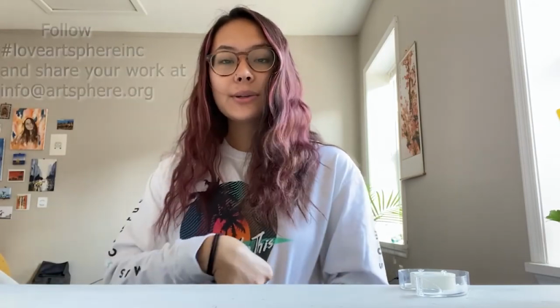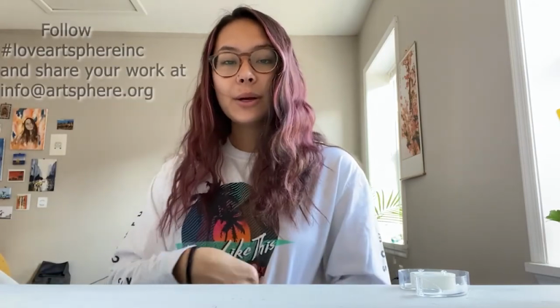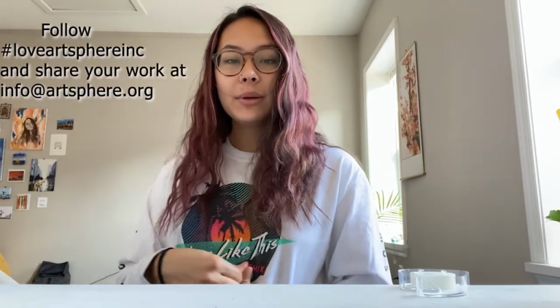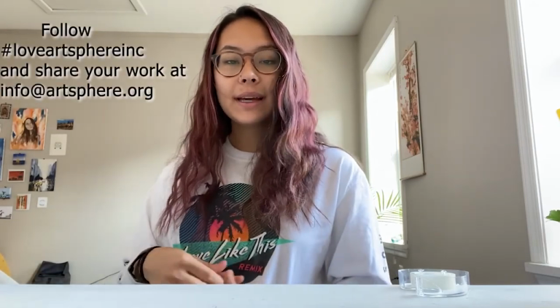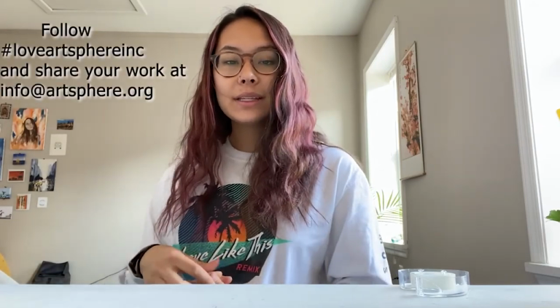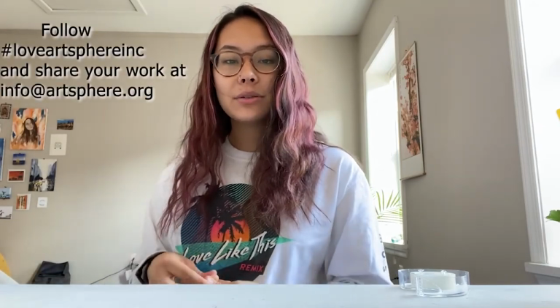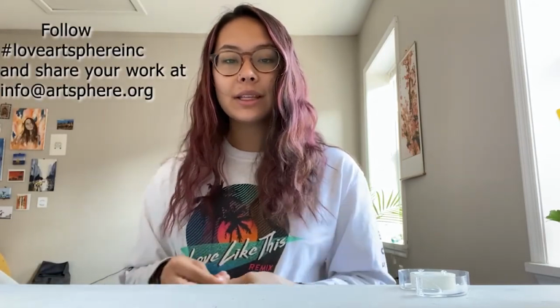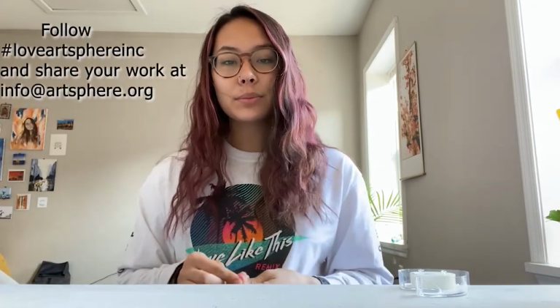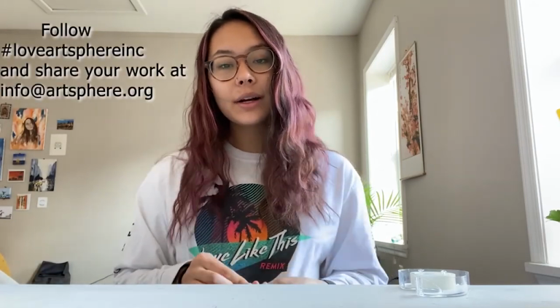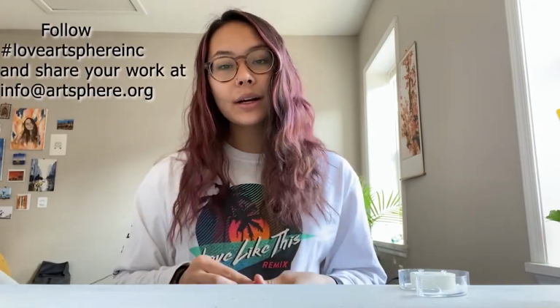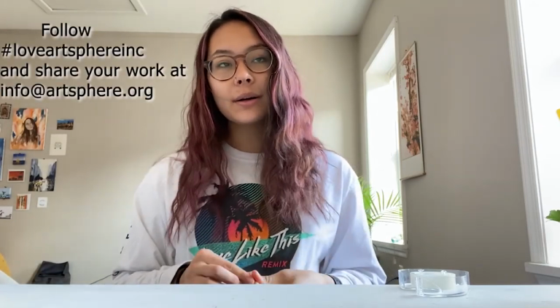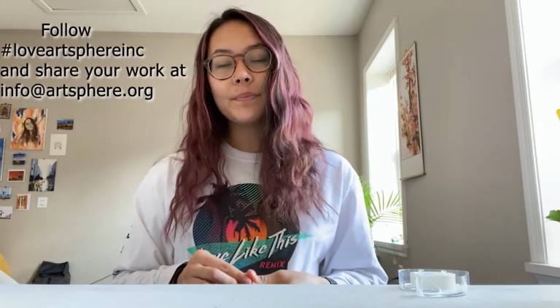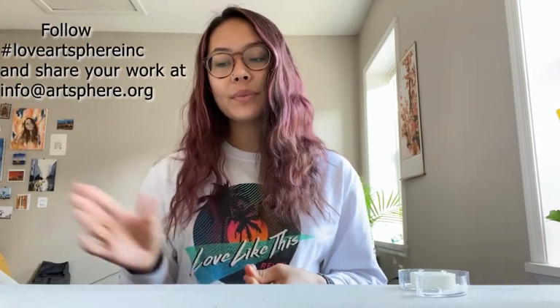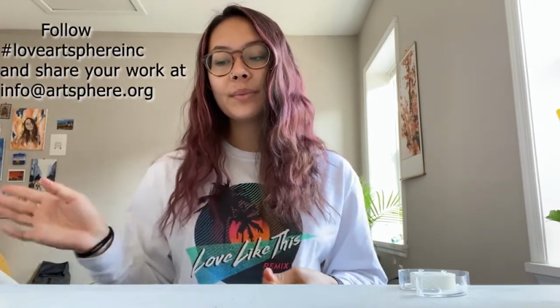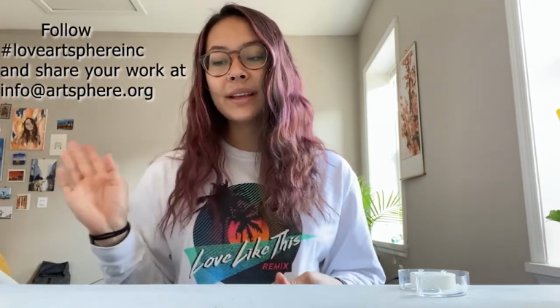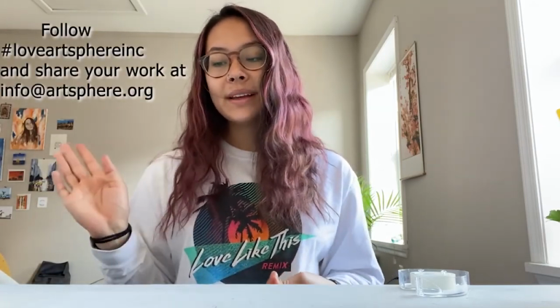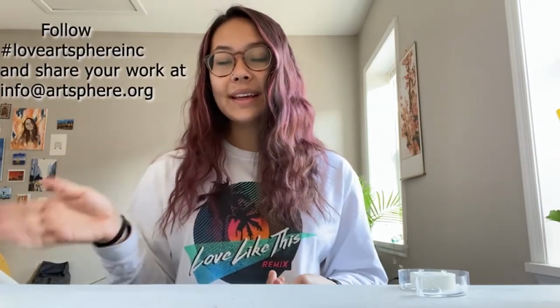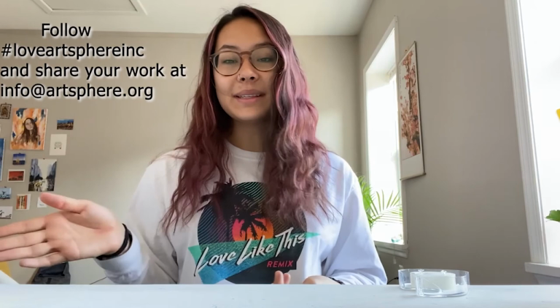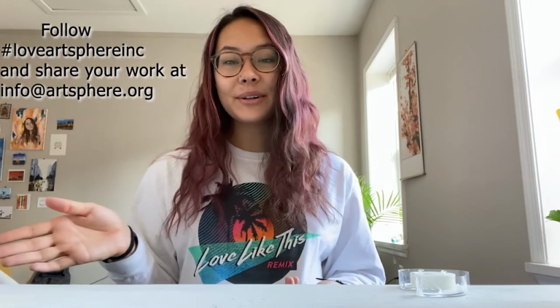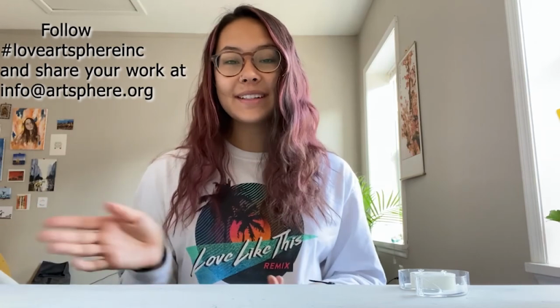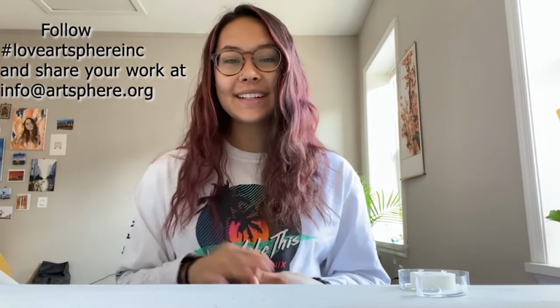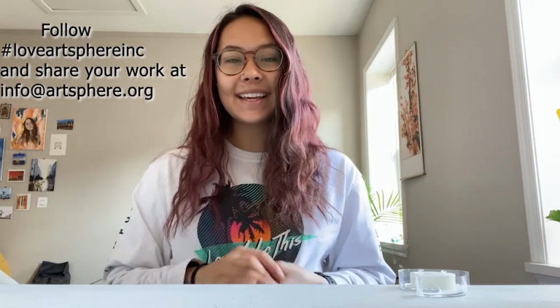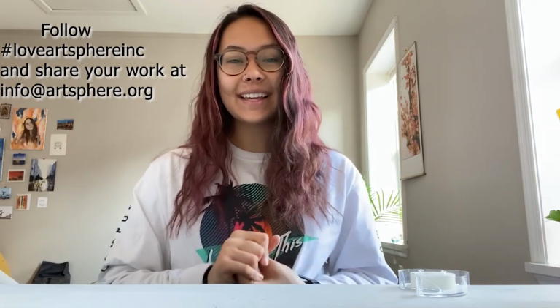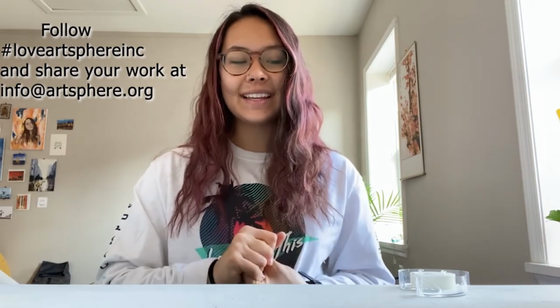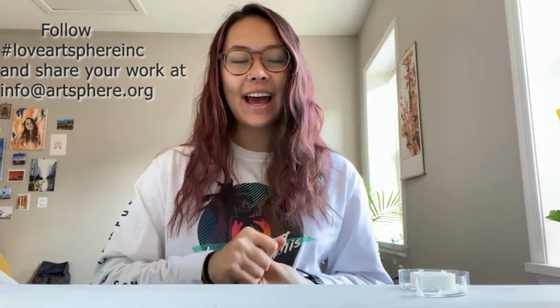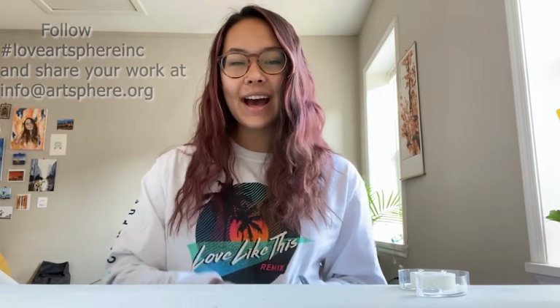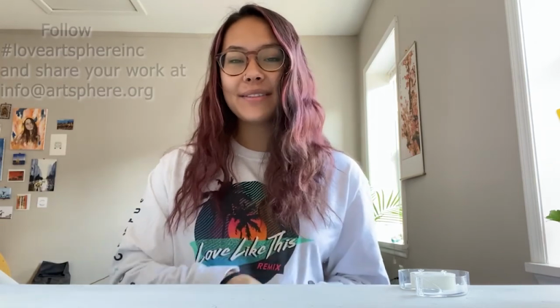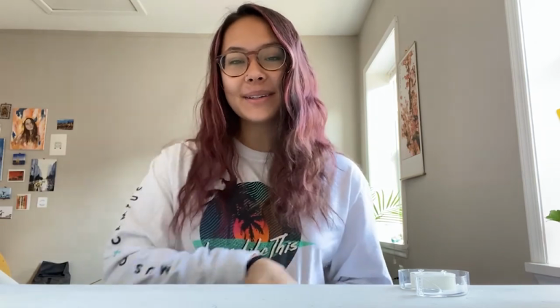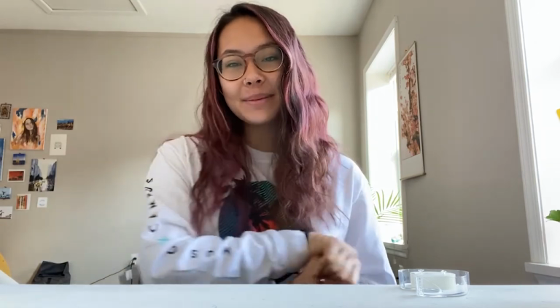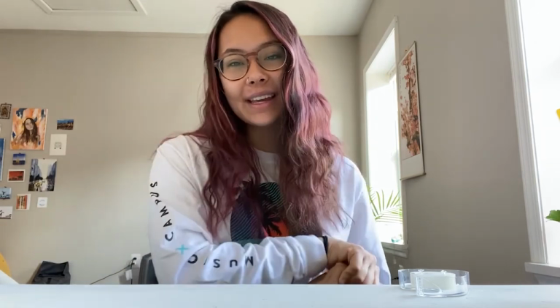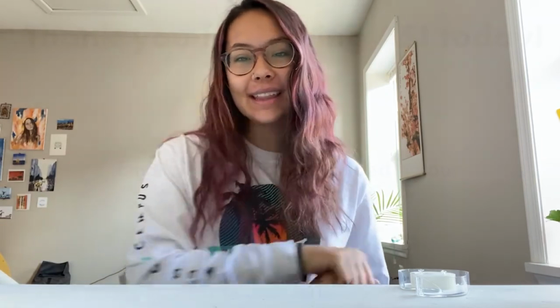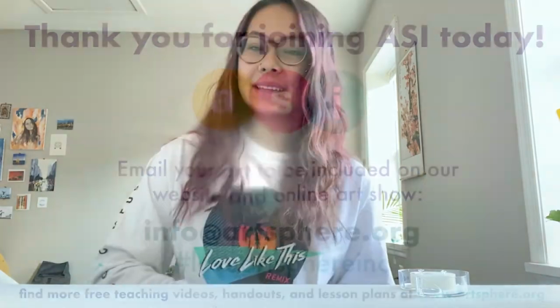I hope you guys enjoyed this project, have an awesome day. Thank you.